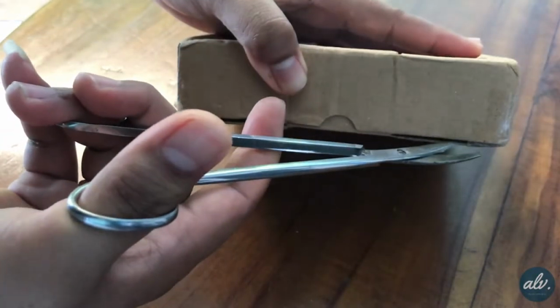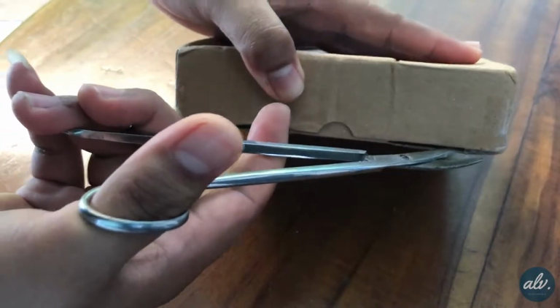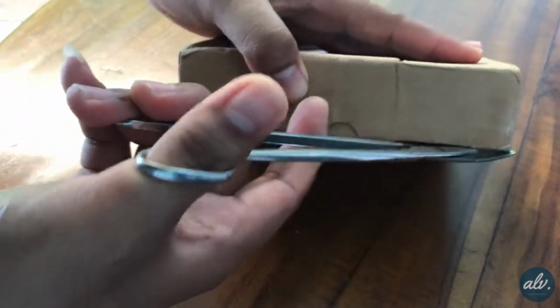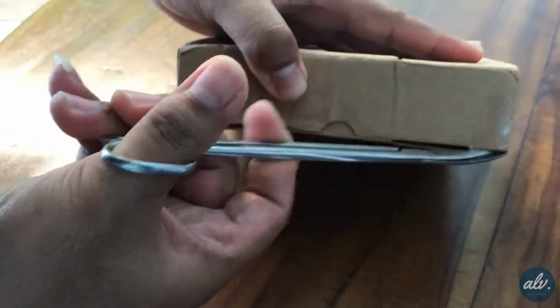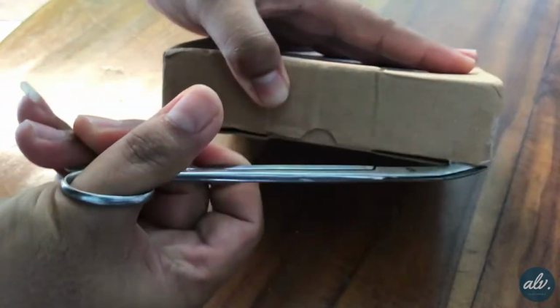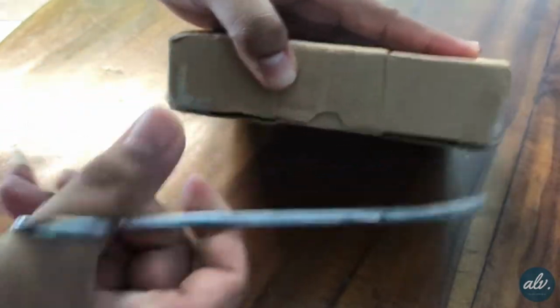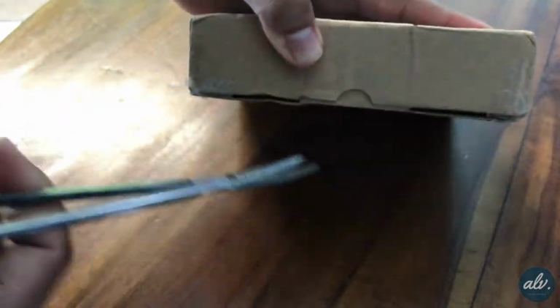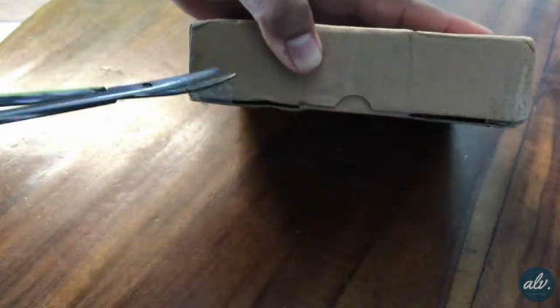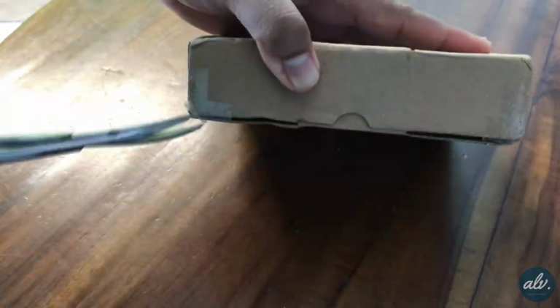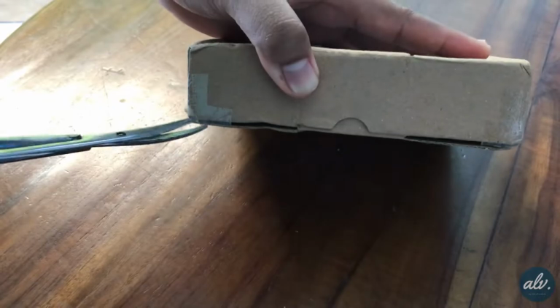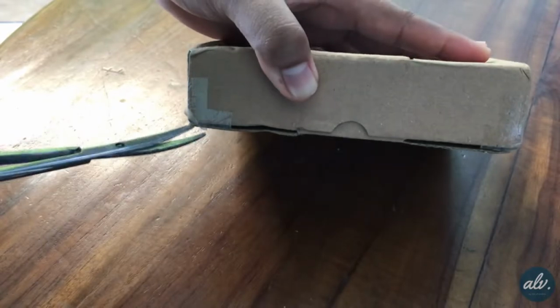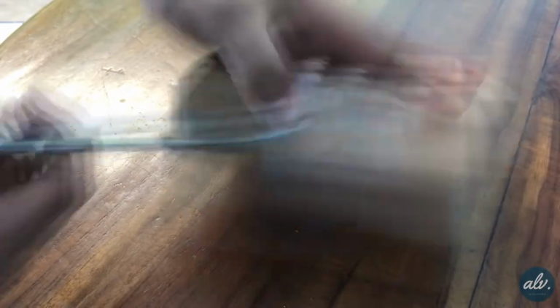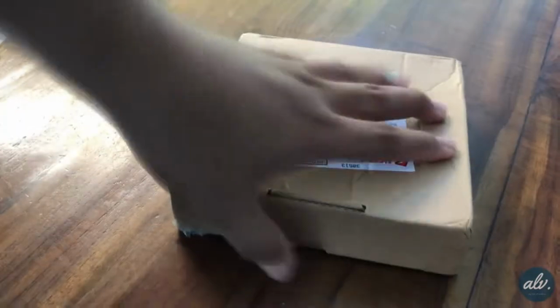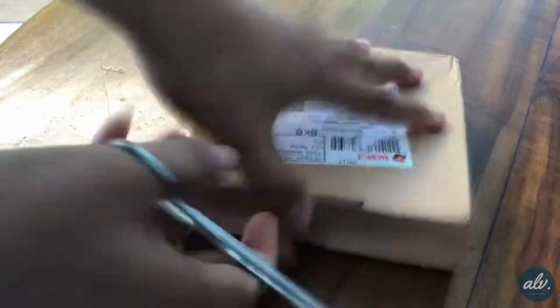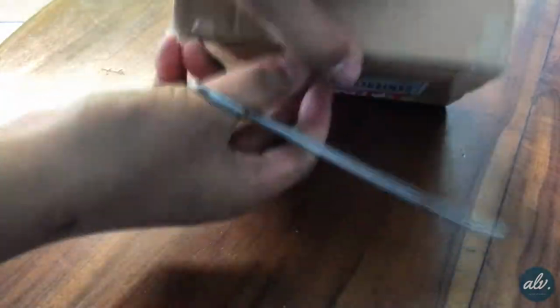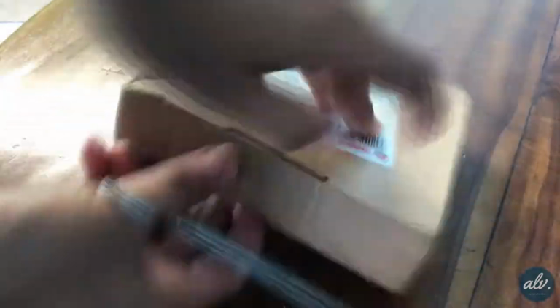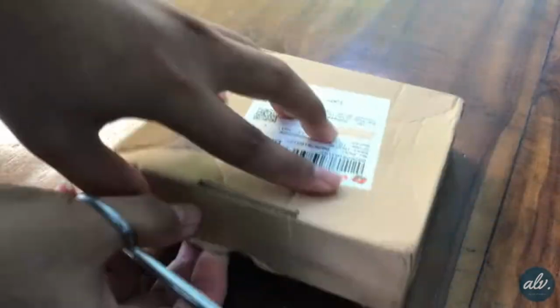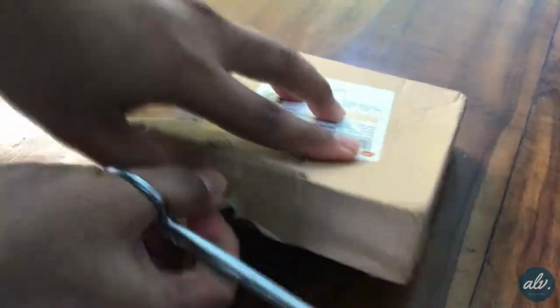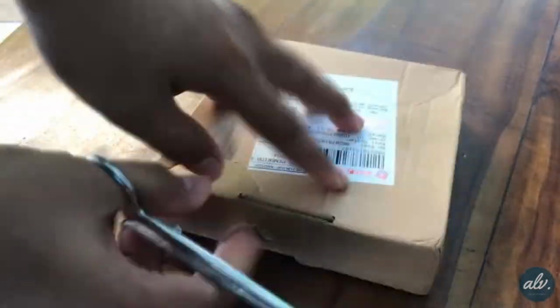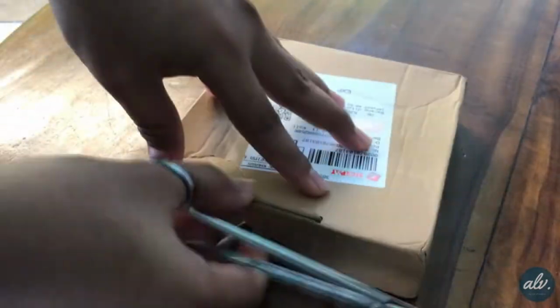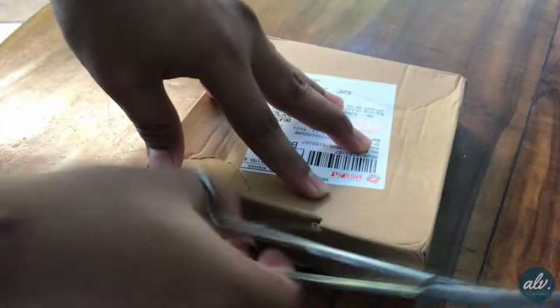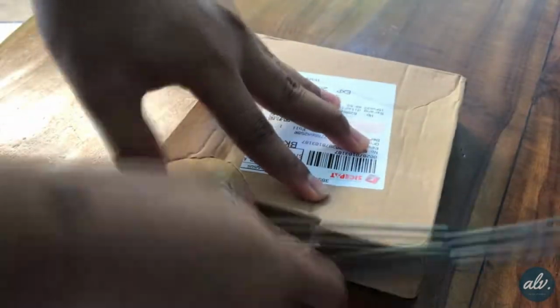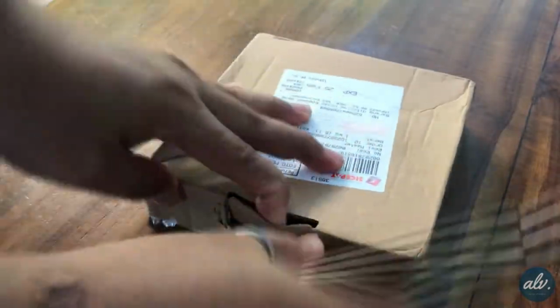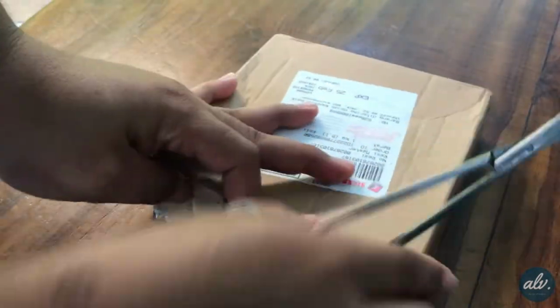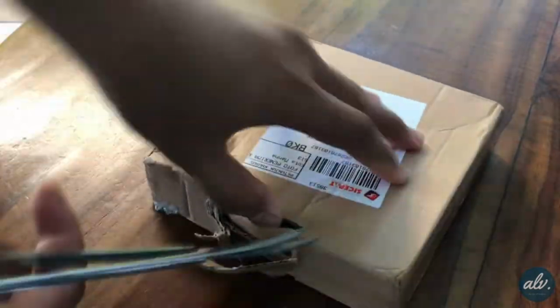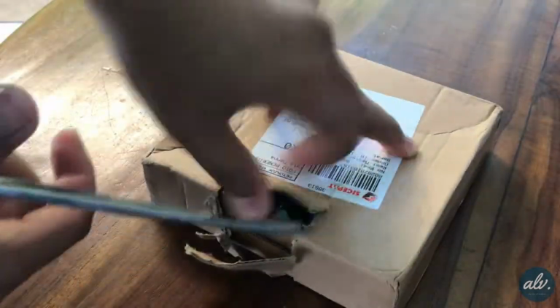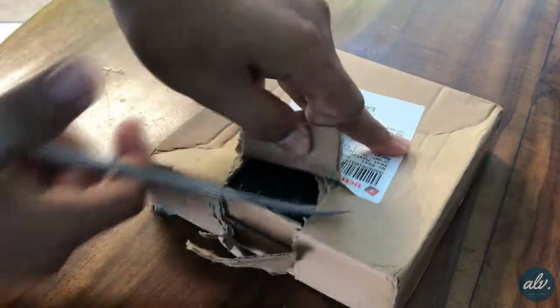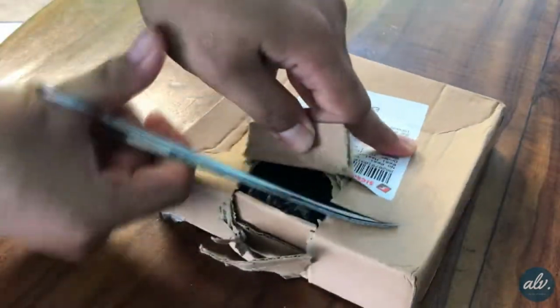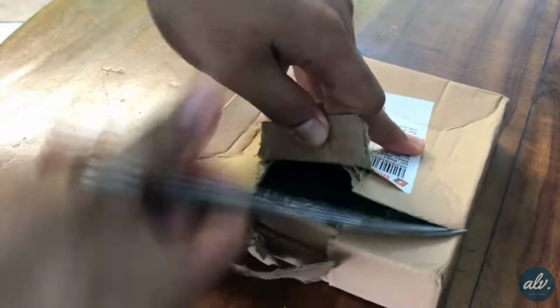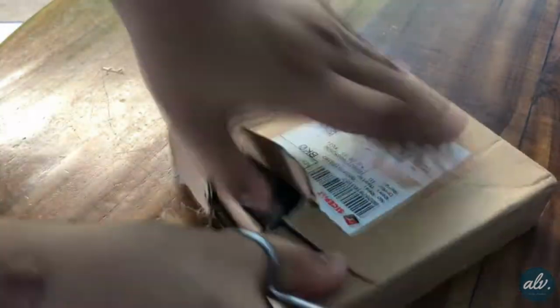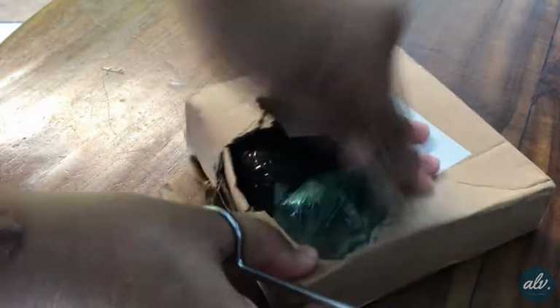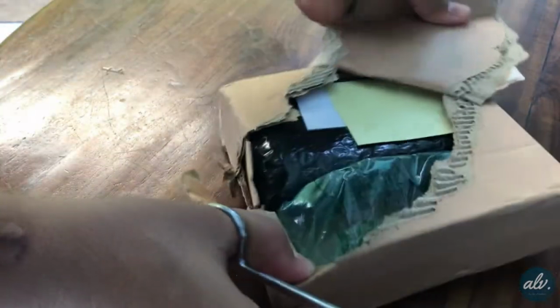Hello again, how's it going? This was a very exciting unboxing to me. Let's wait until this box is unboxed.